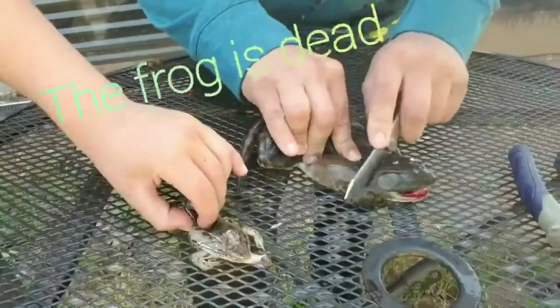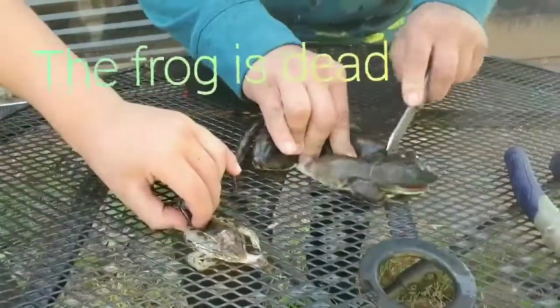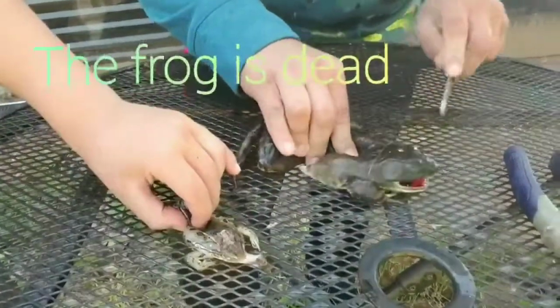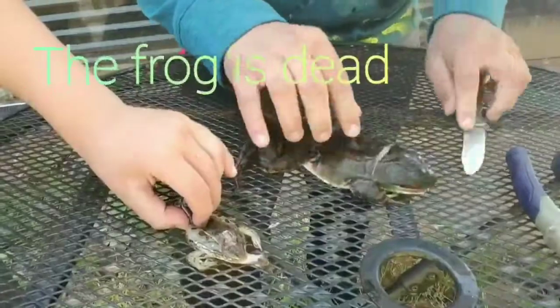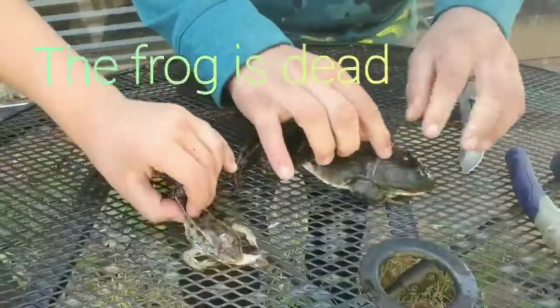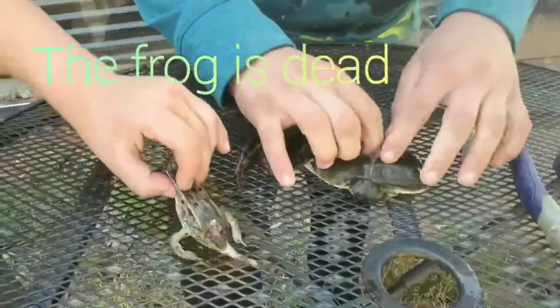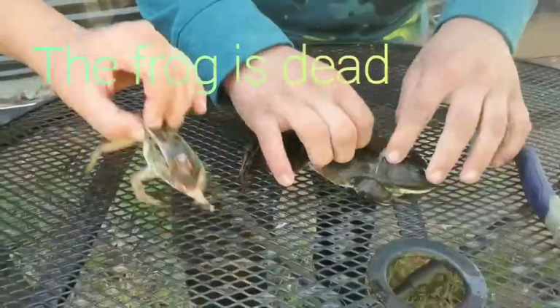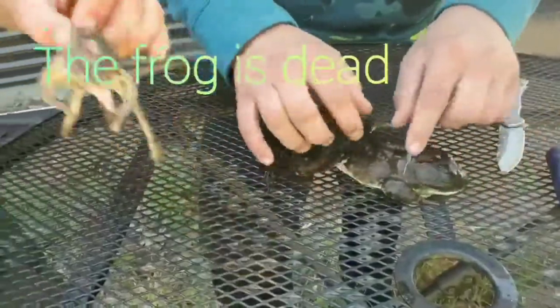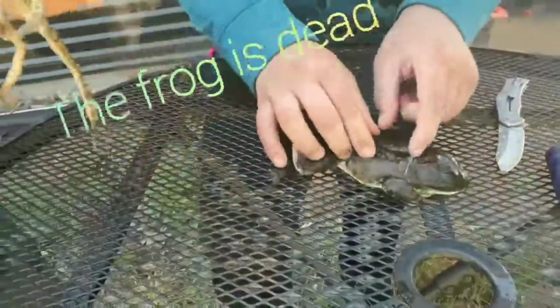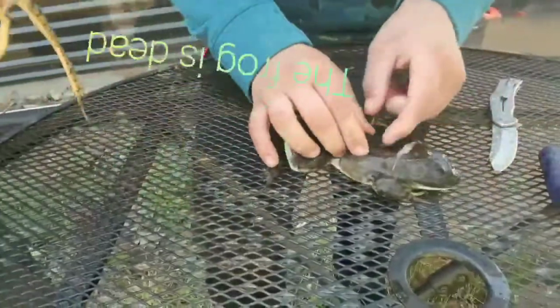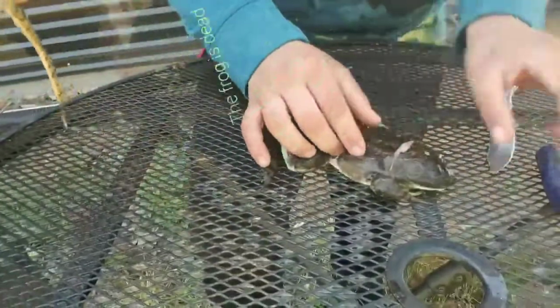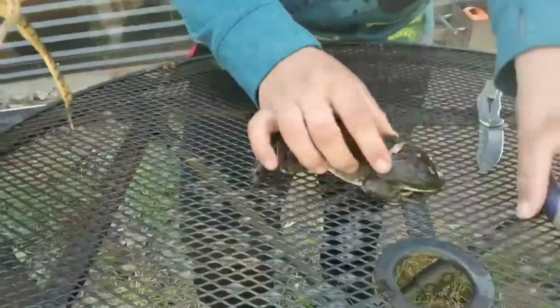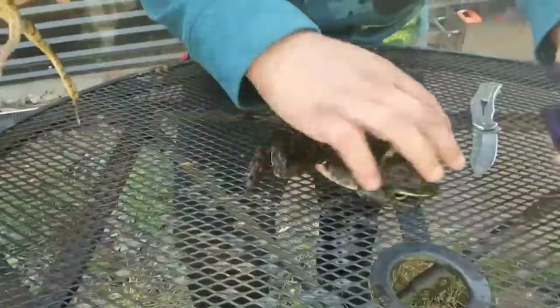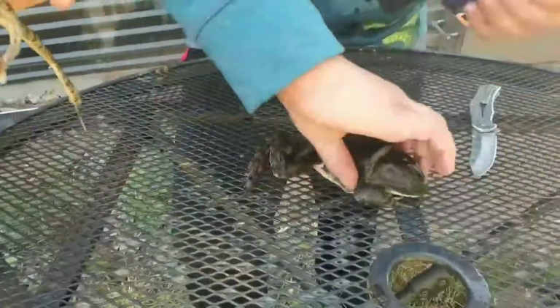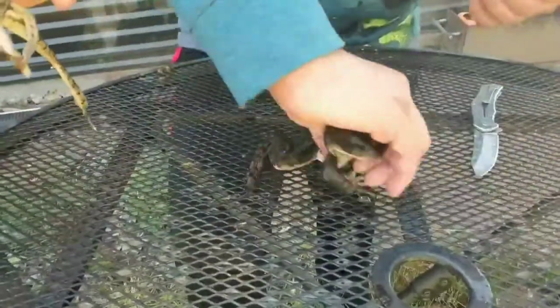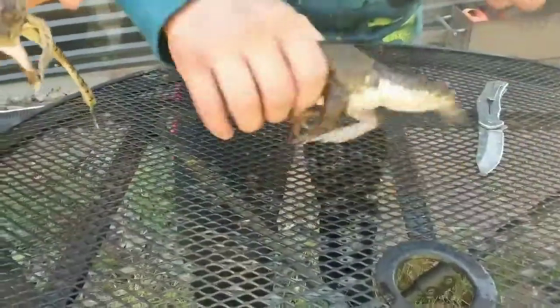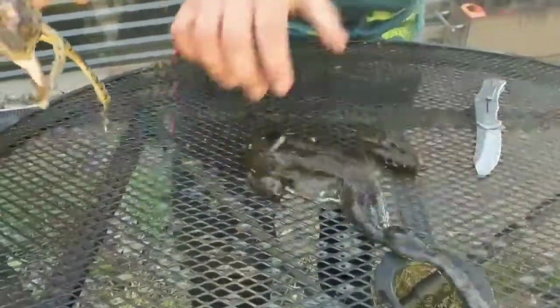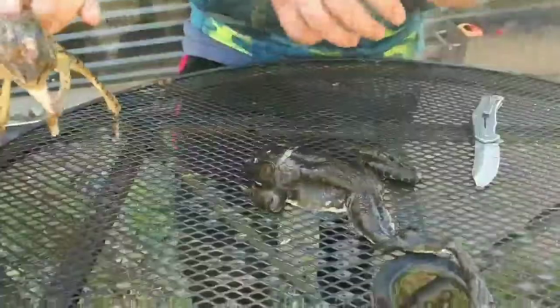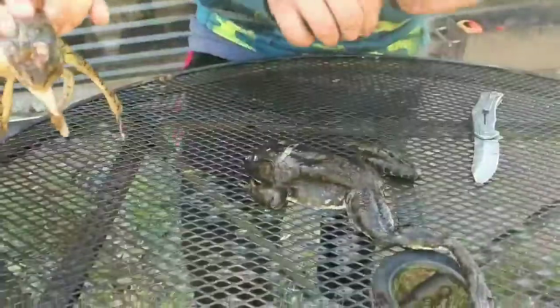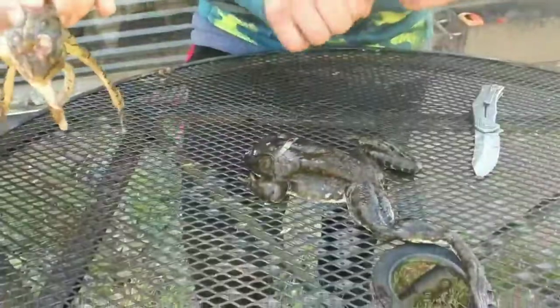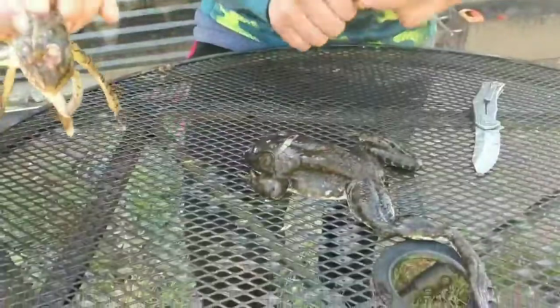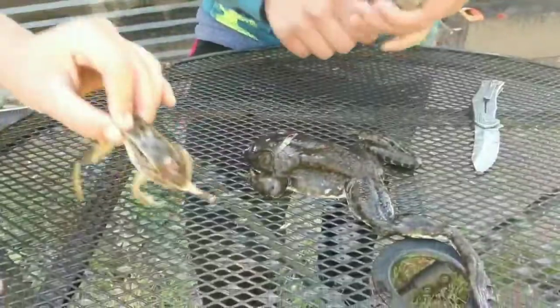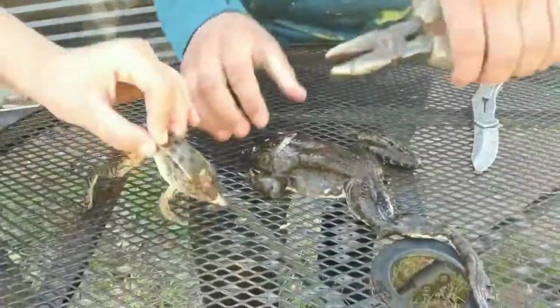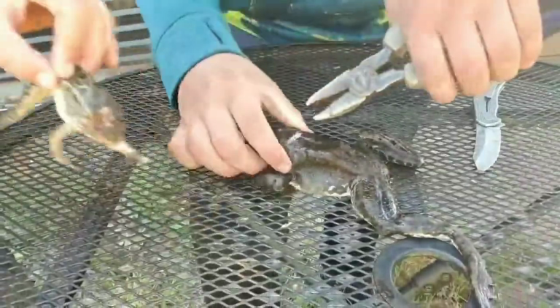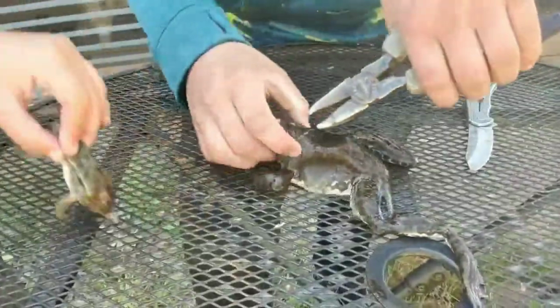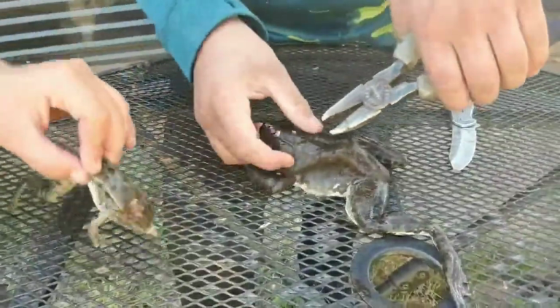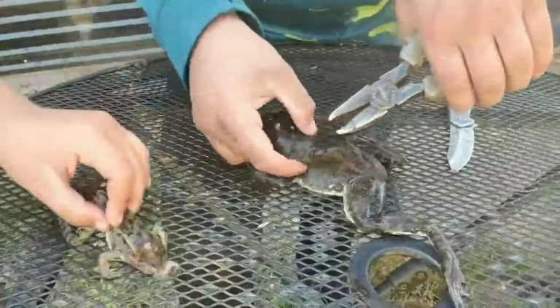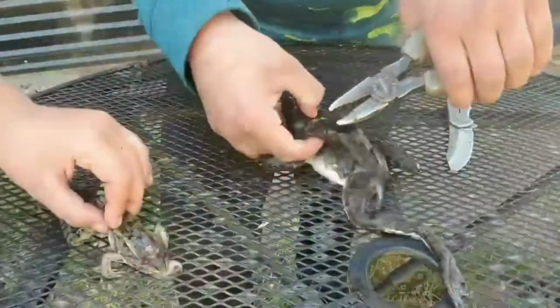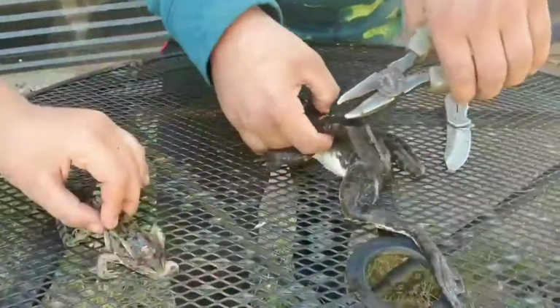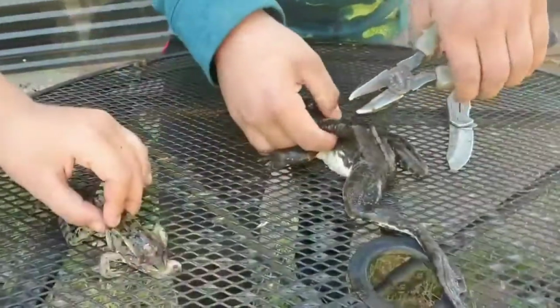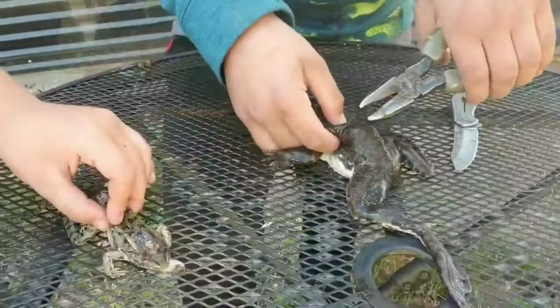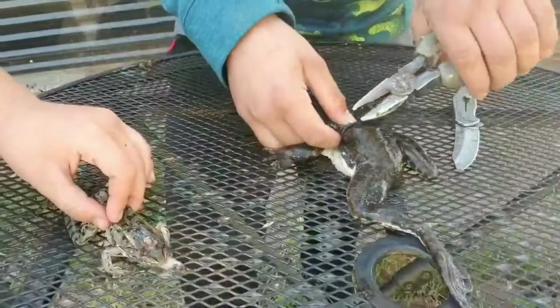Then right behind the ears, you want to grab and just cut a little line like this, so you can pull out the skin. Then you grab the pliers and grab that little flap of skin.